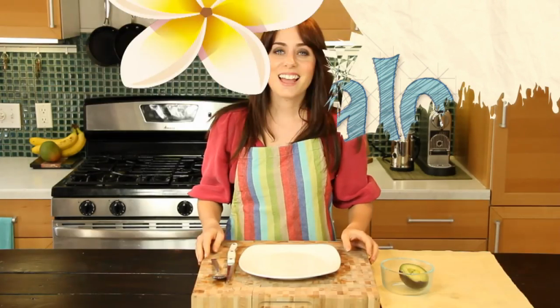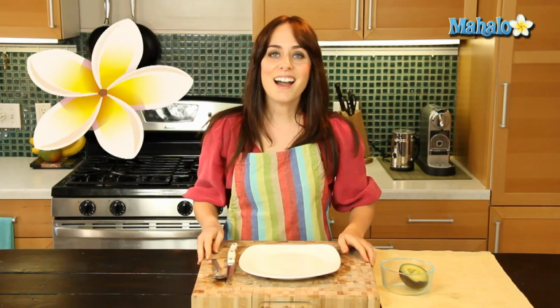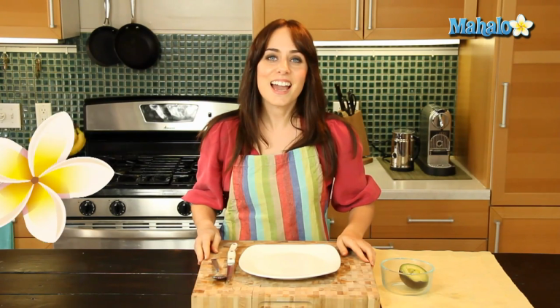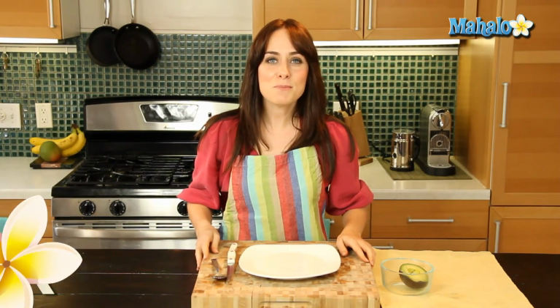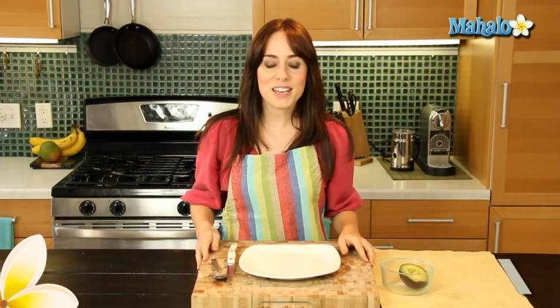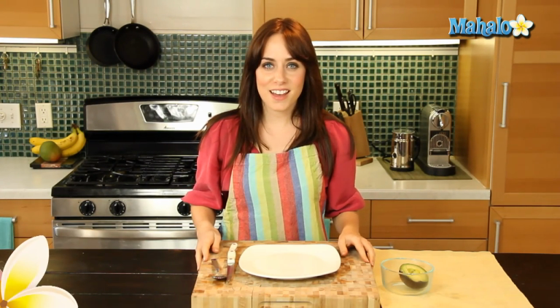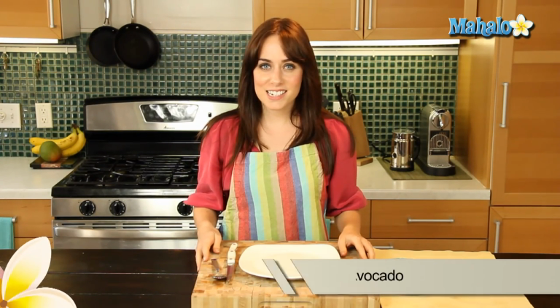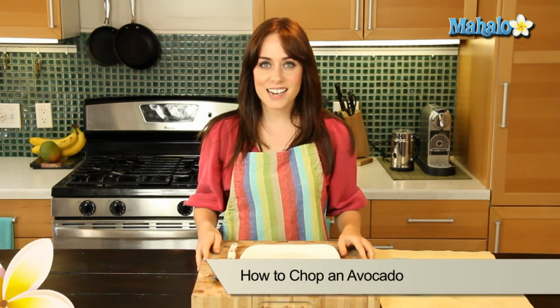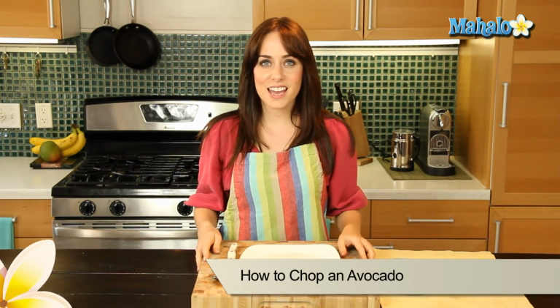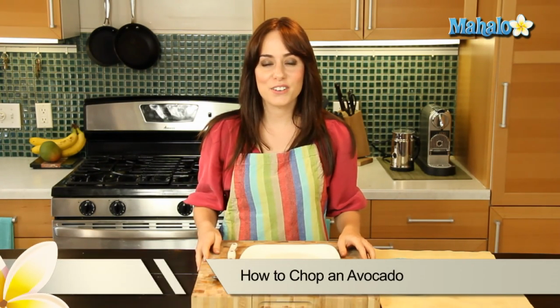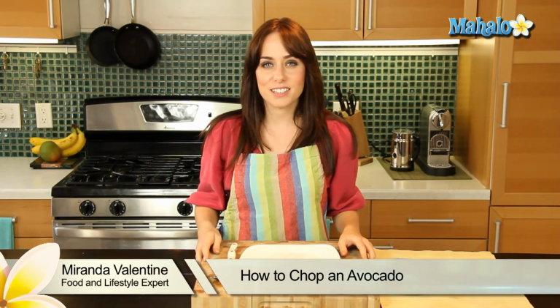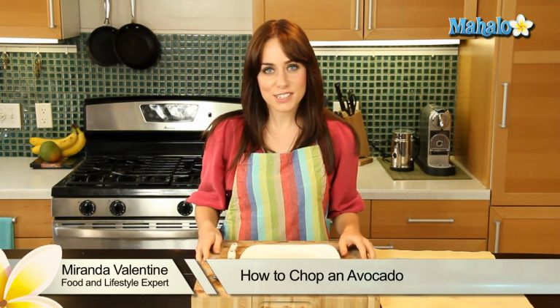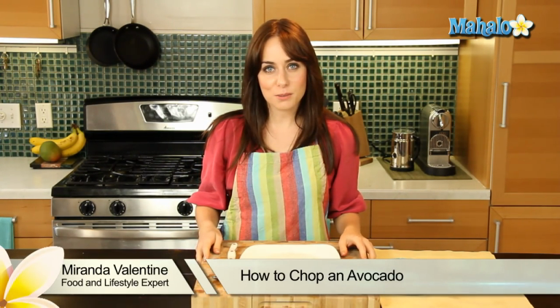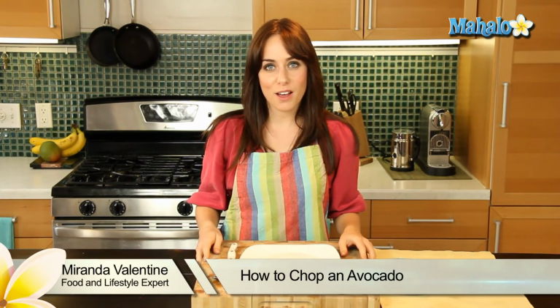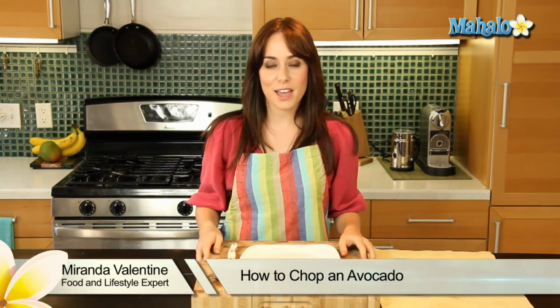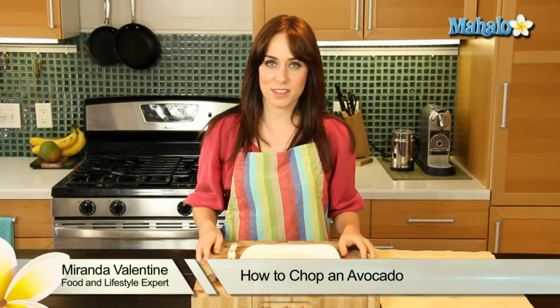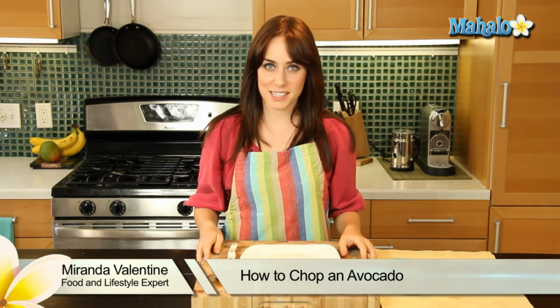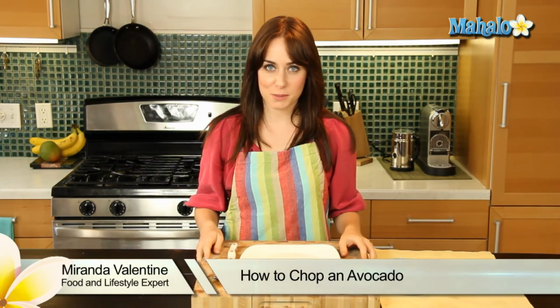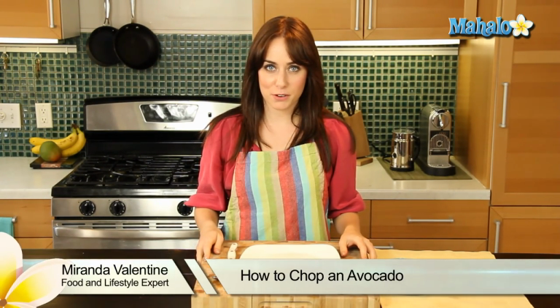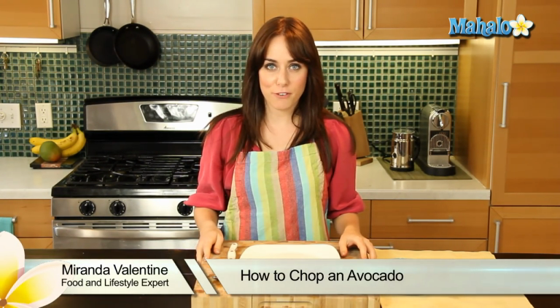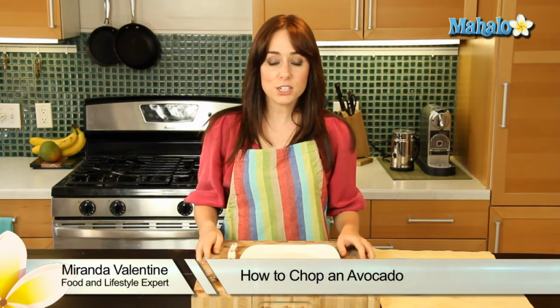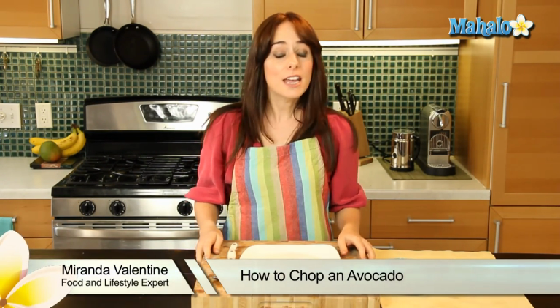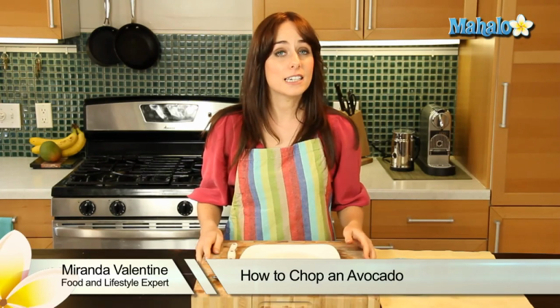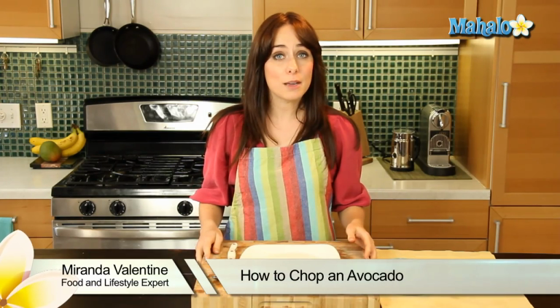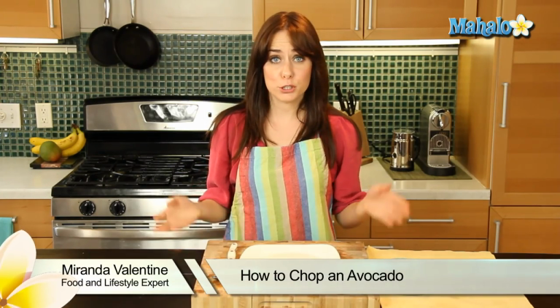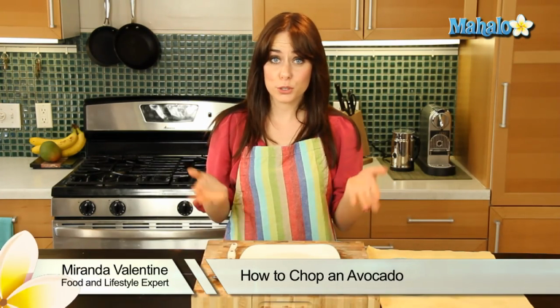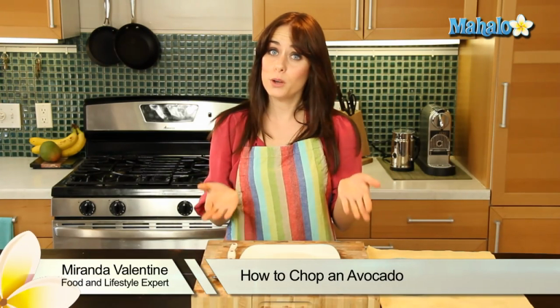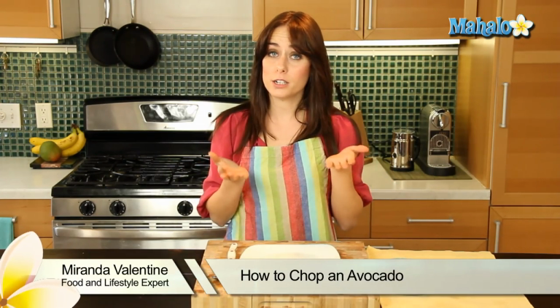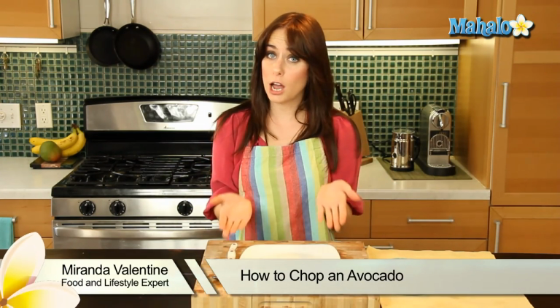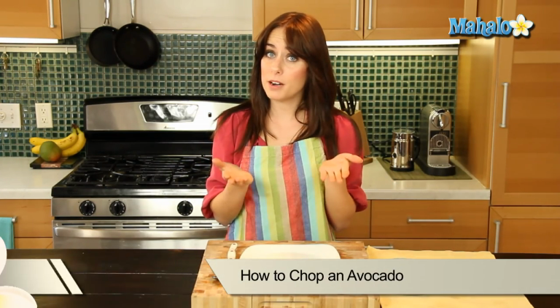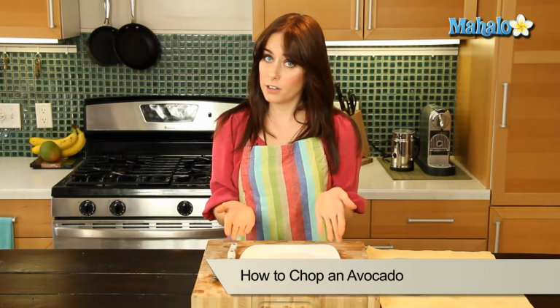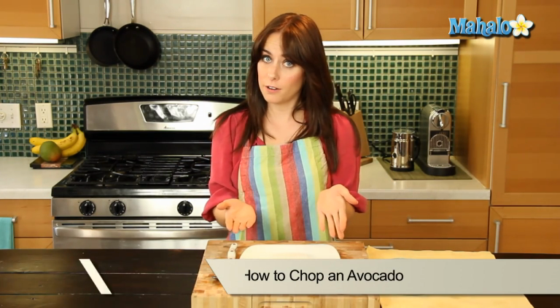Hi, I'm Miranda Valentine, editor of the lifestyle blog Everything Sounds Better in French, and today I'm going to show you how to chop an avocado.